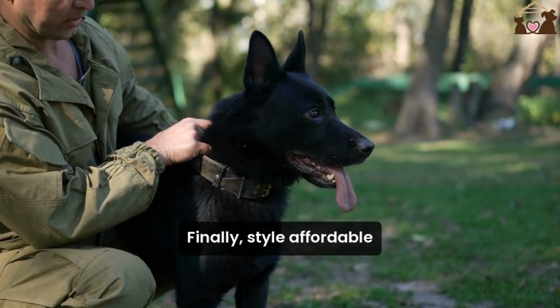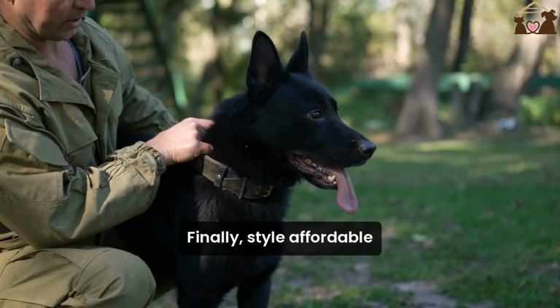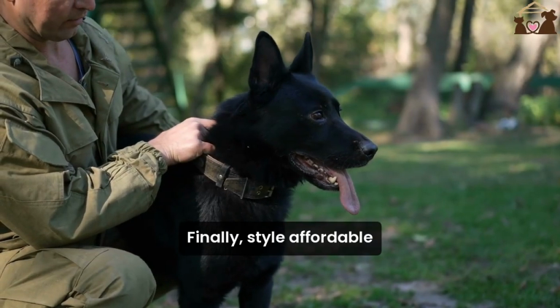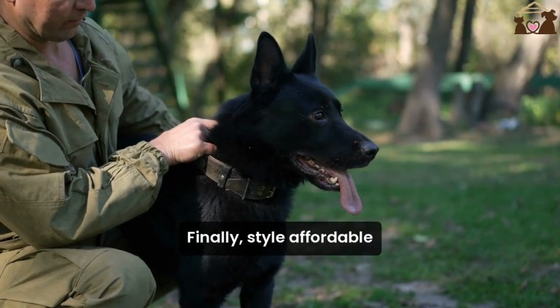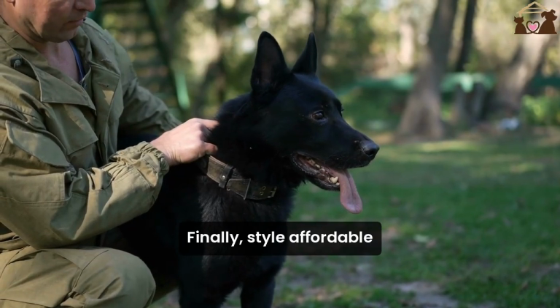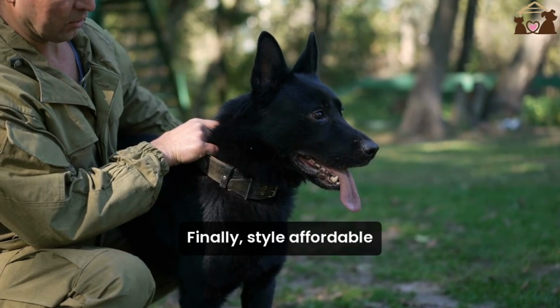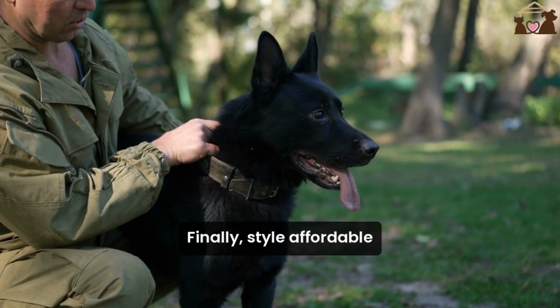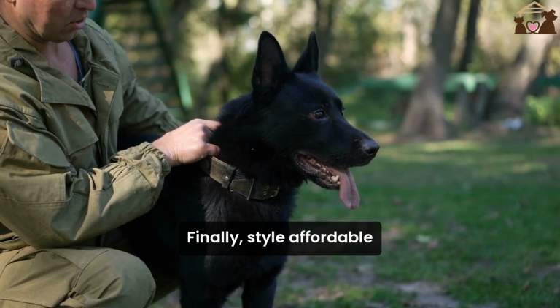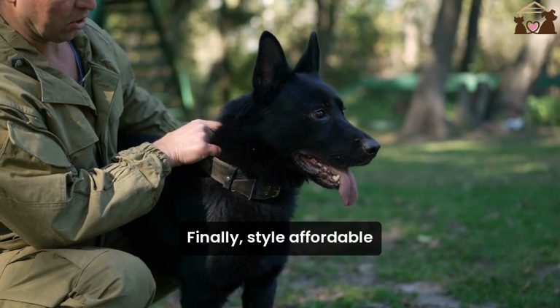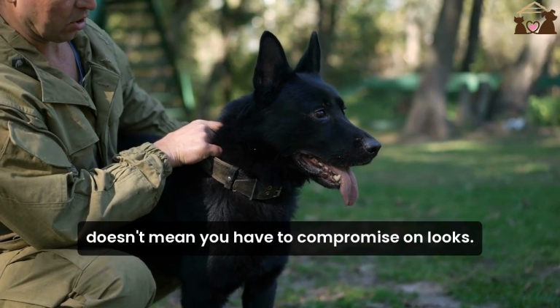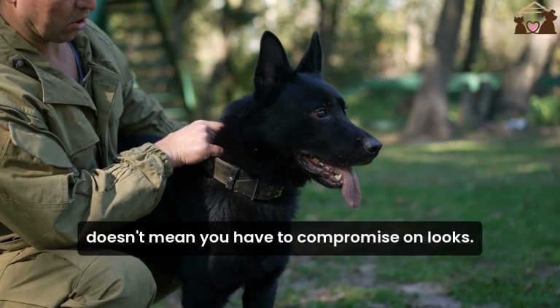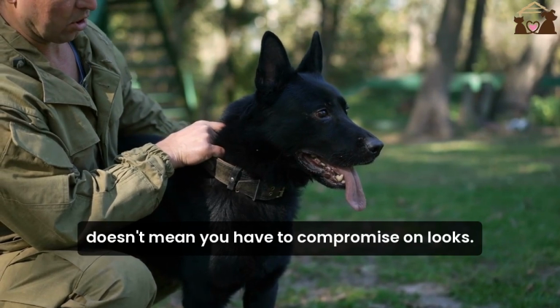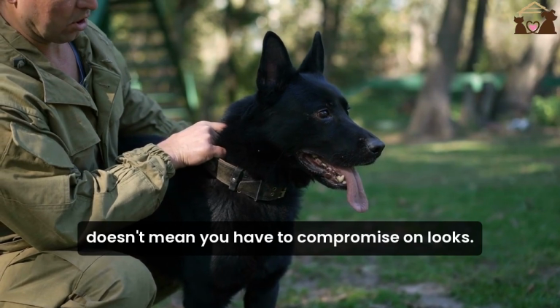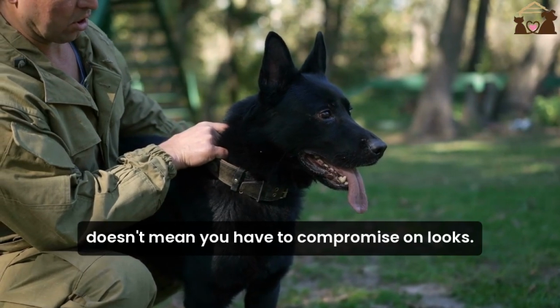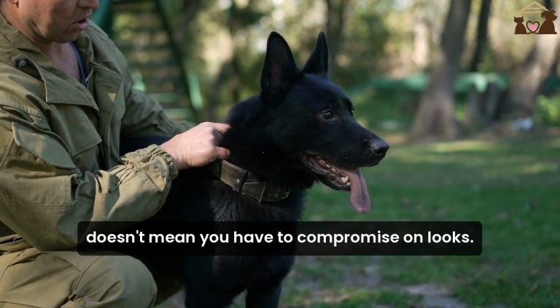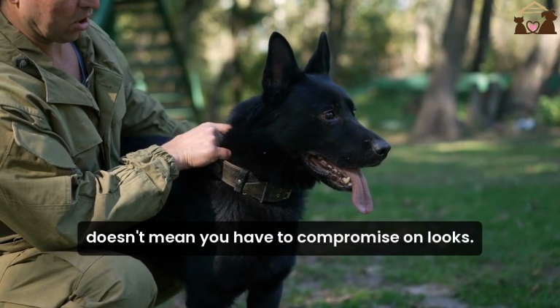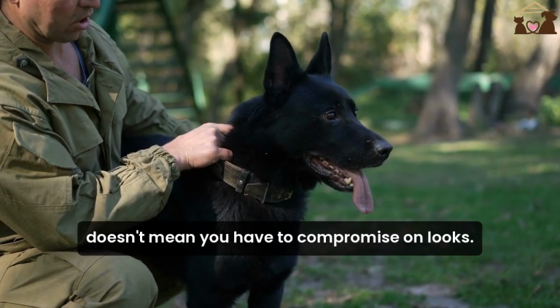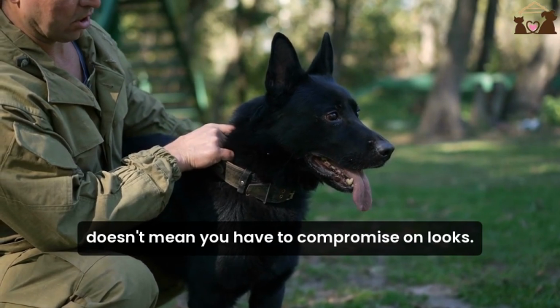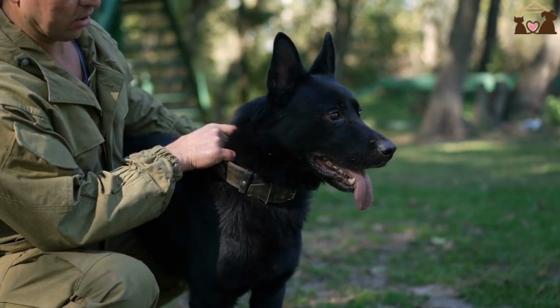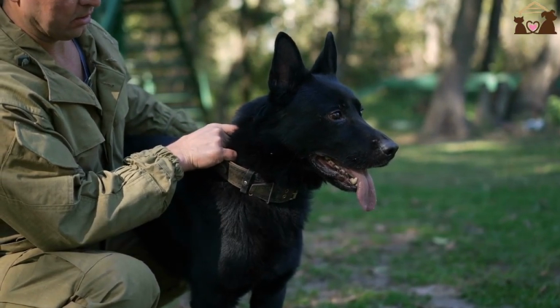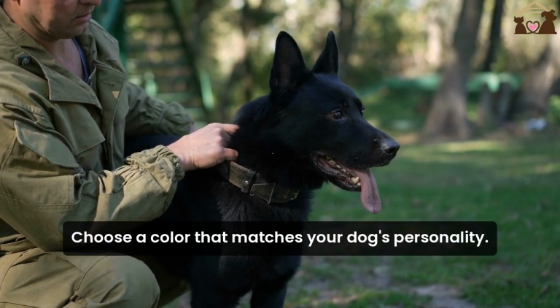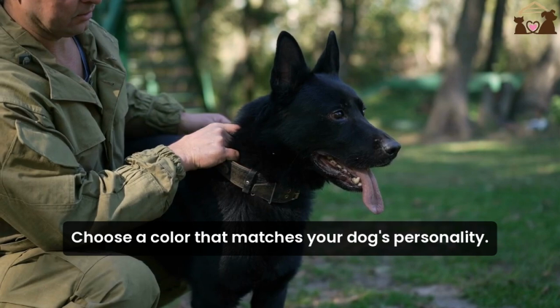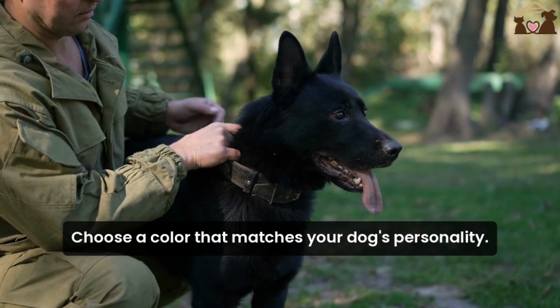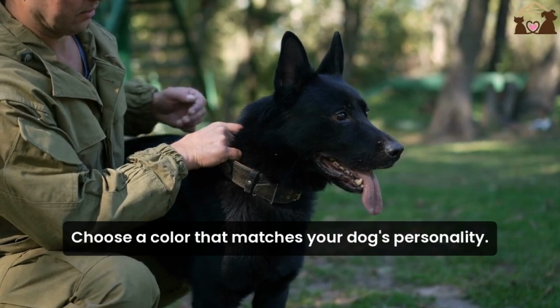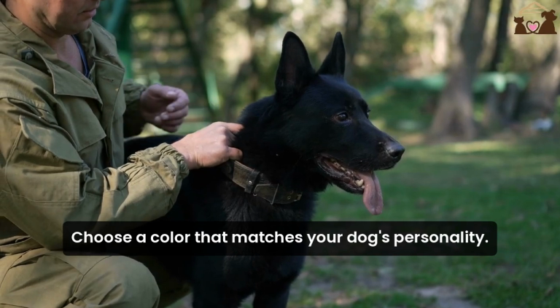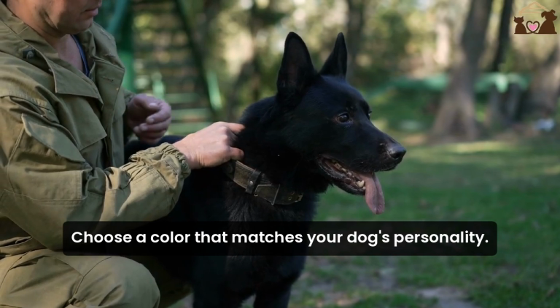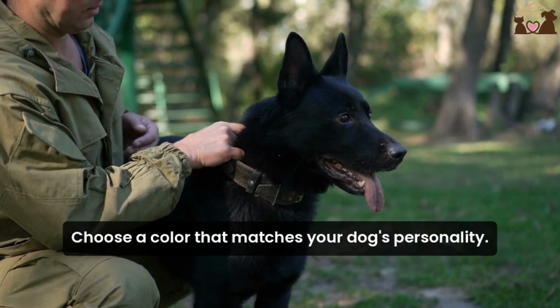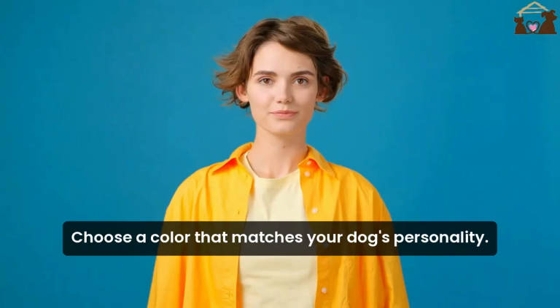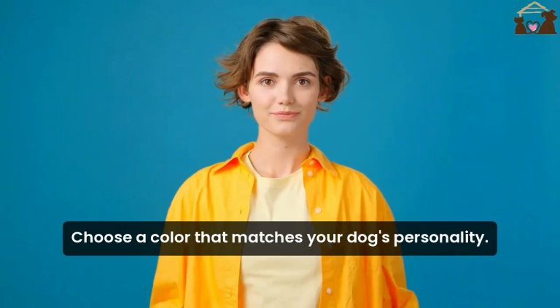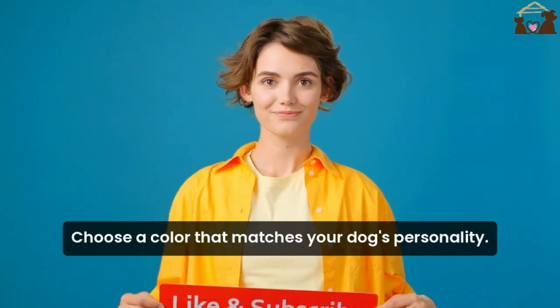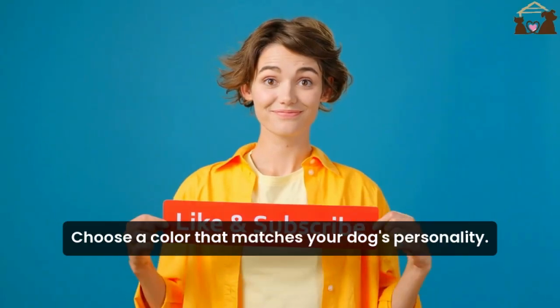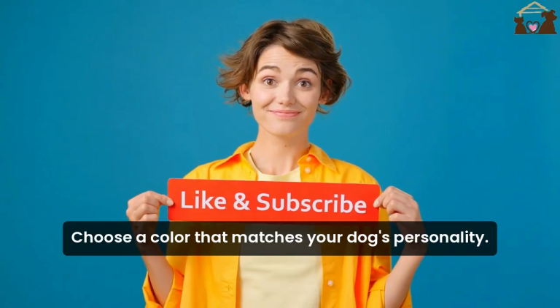Finally, style. Affordable doesn't mean you have to compromise on looks. Choose a collar that matches your dog's personality.